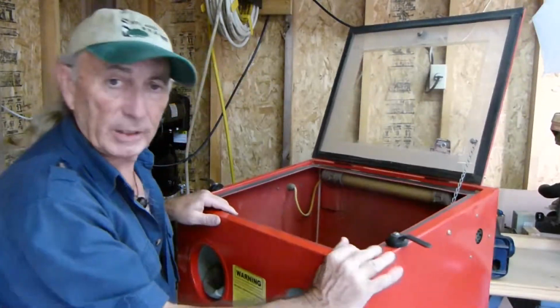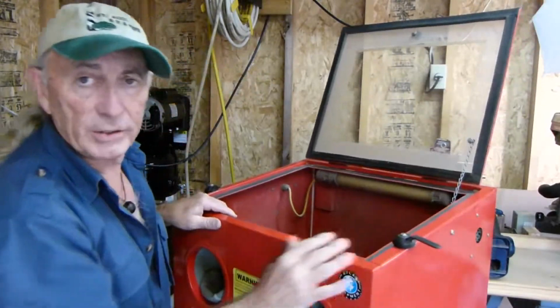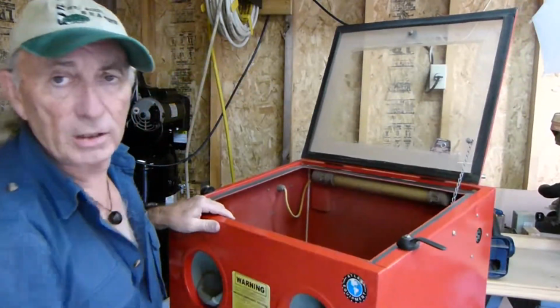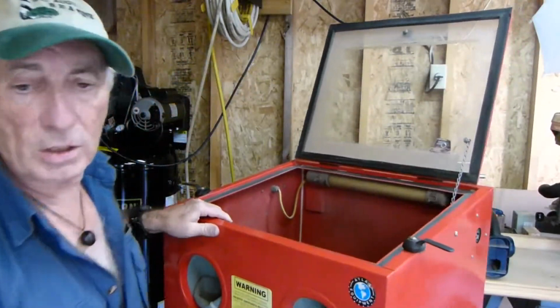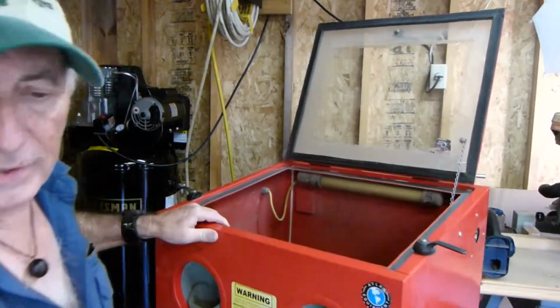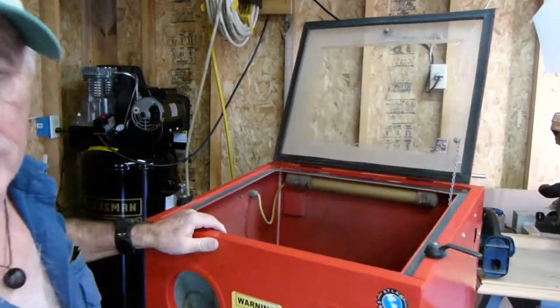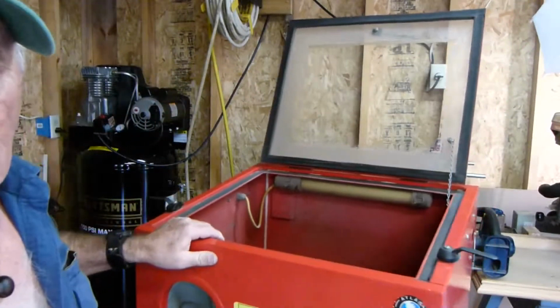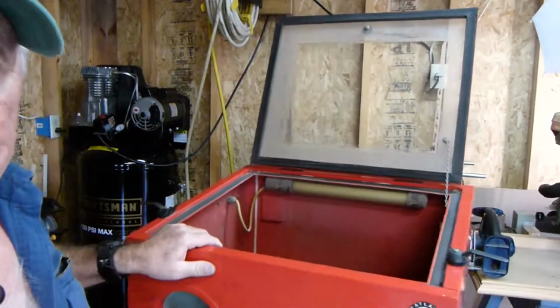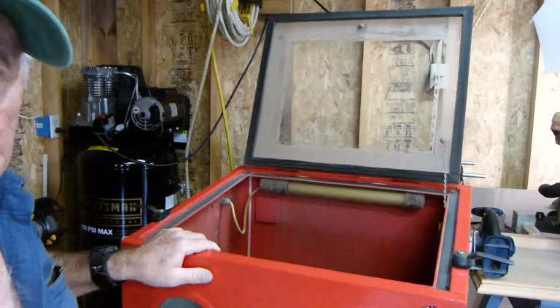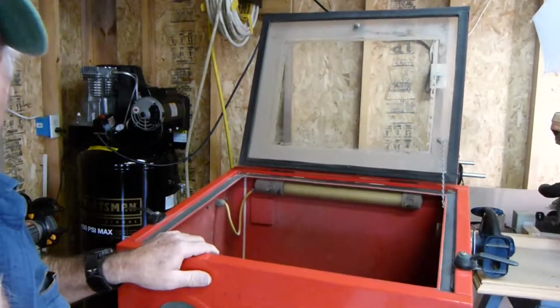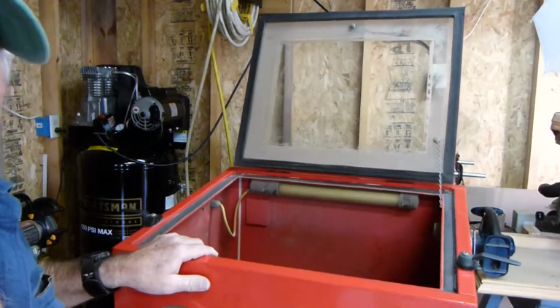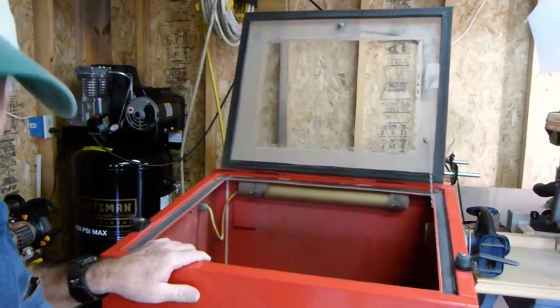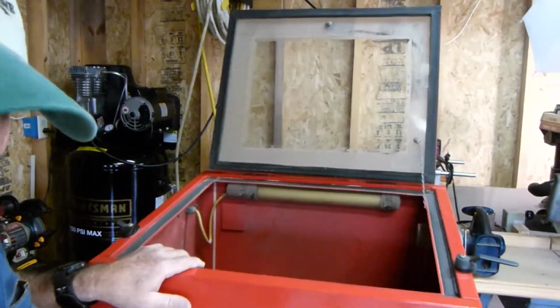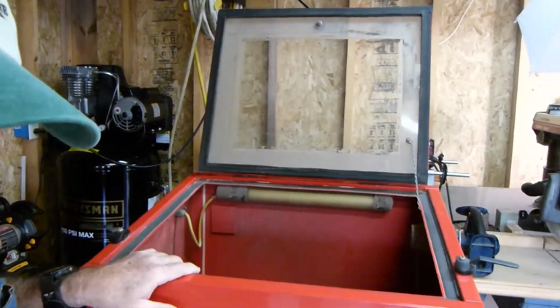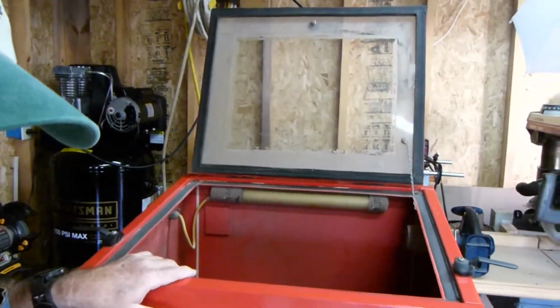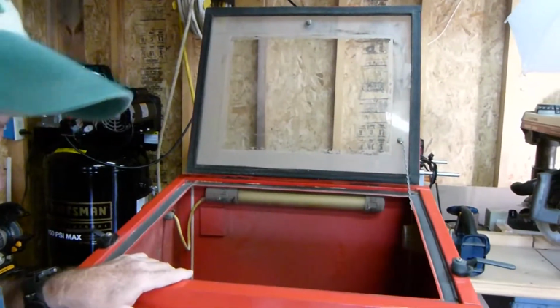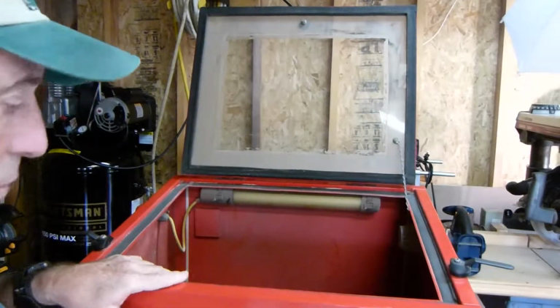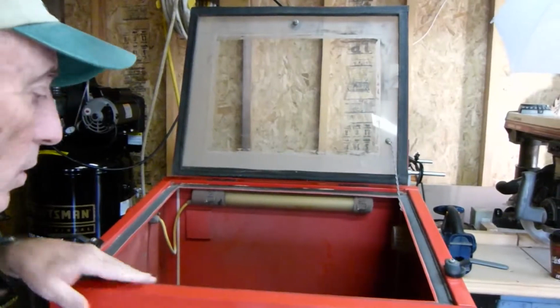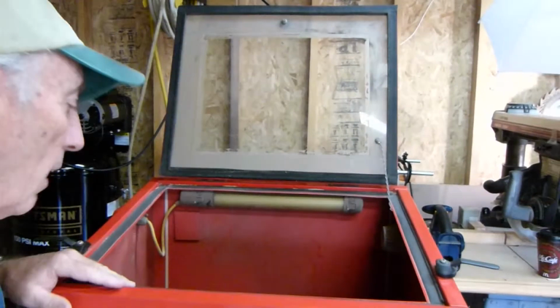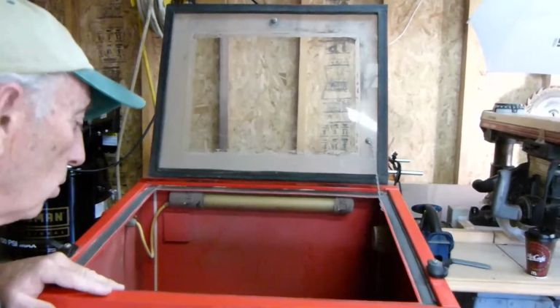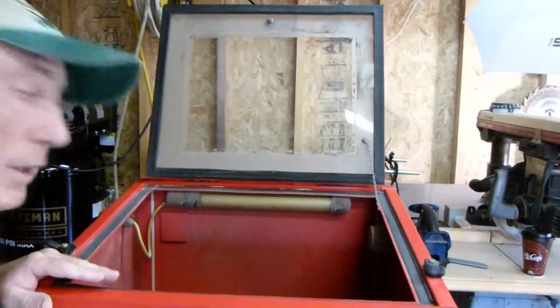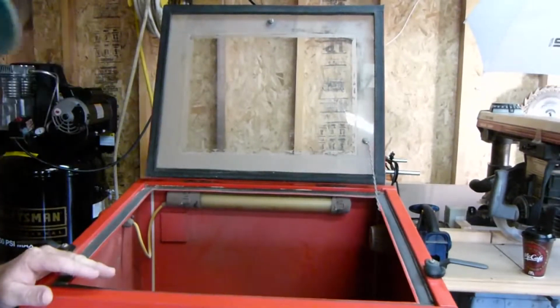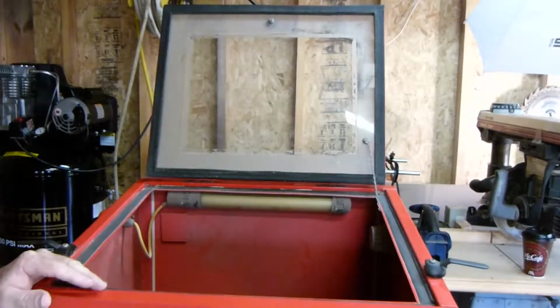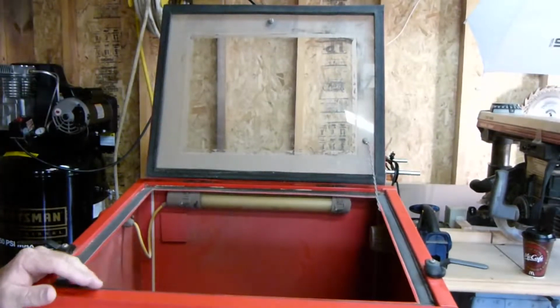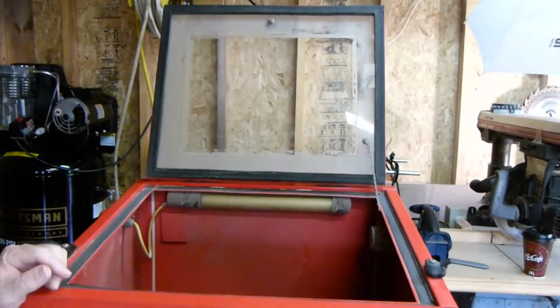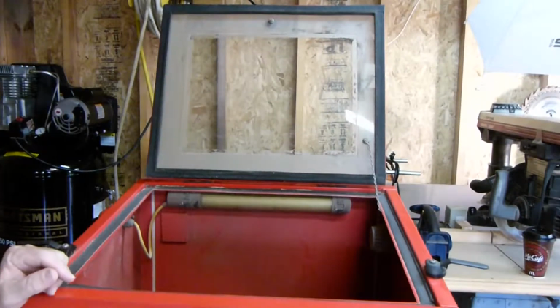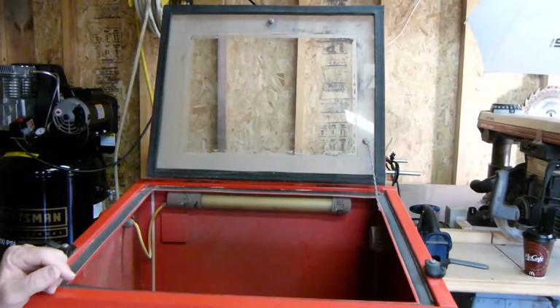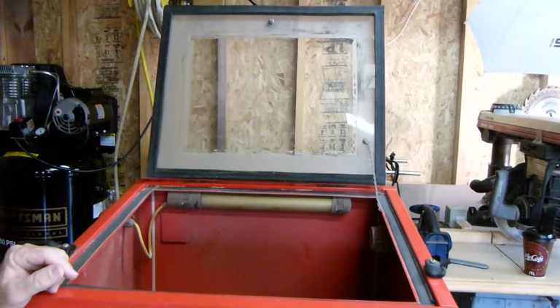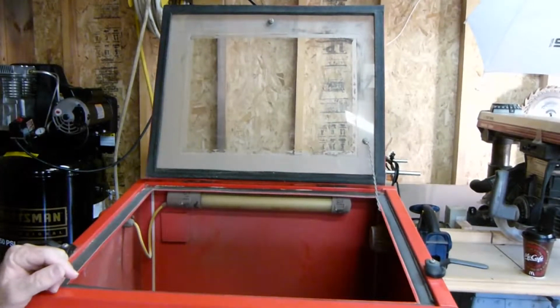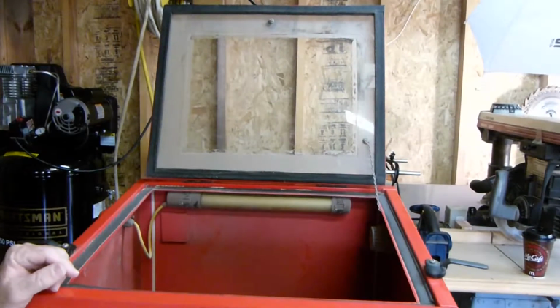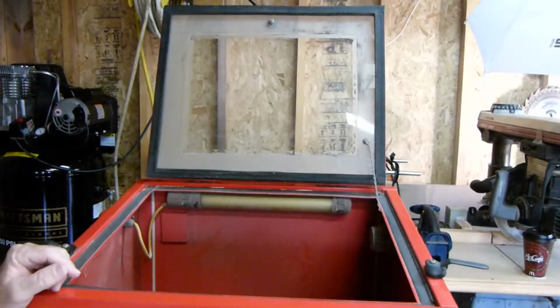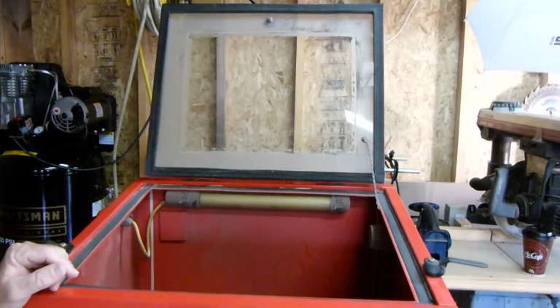Let's take a look on the inside and get a good visual of what the inside of this box actually looks like.